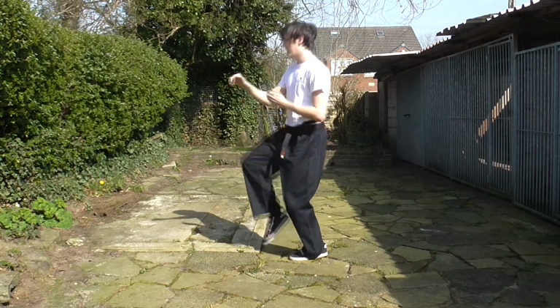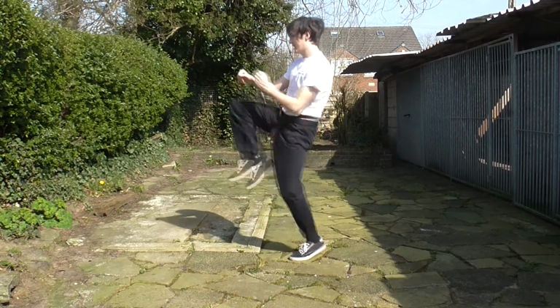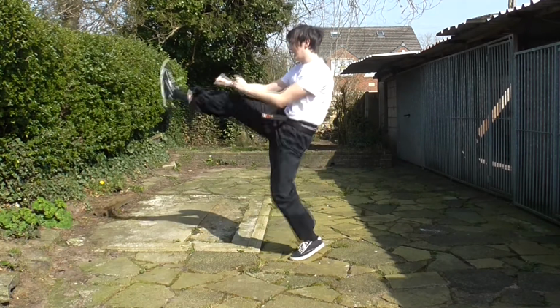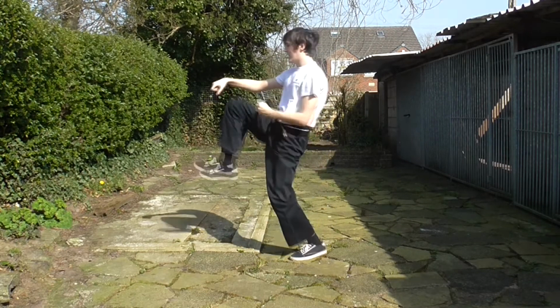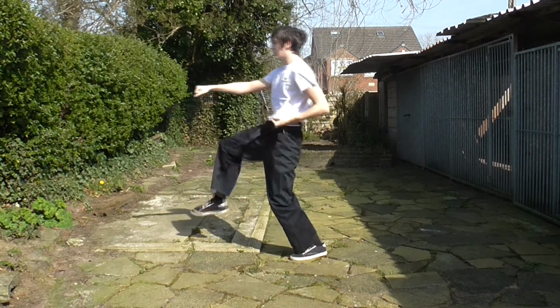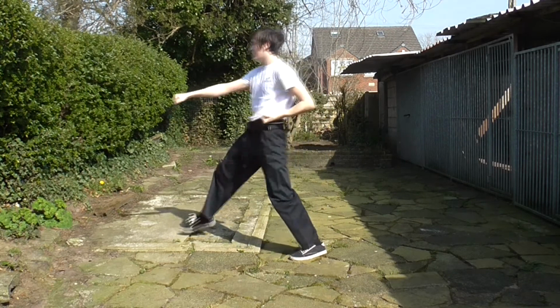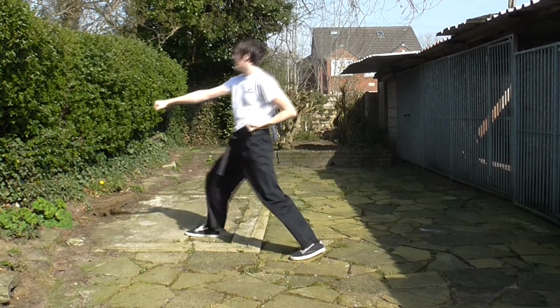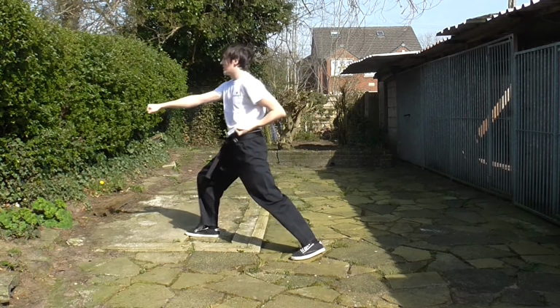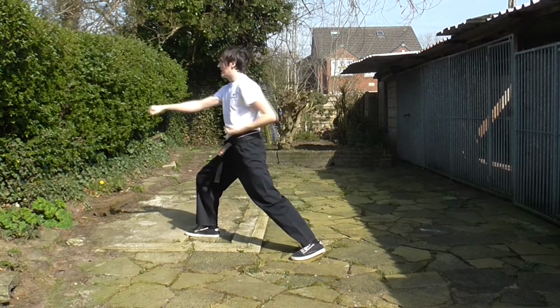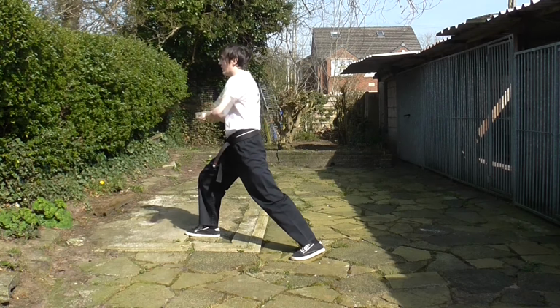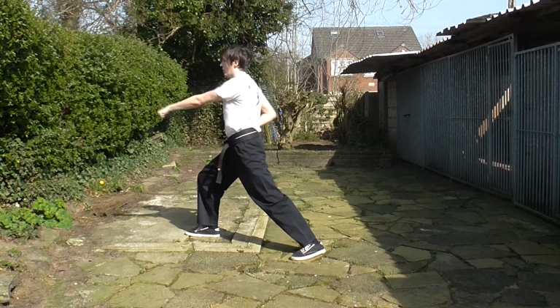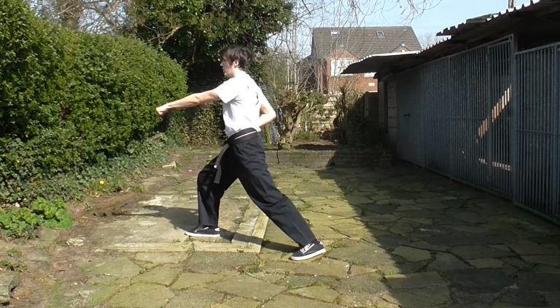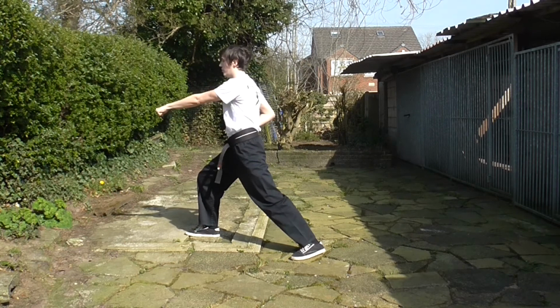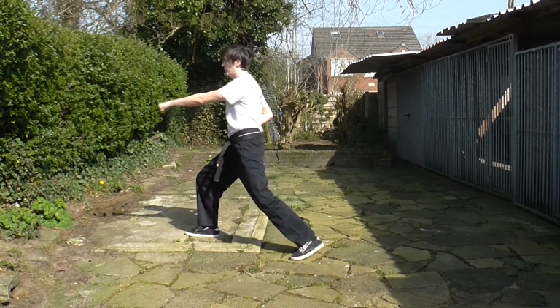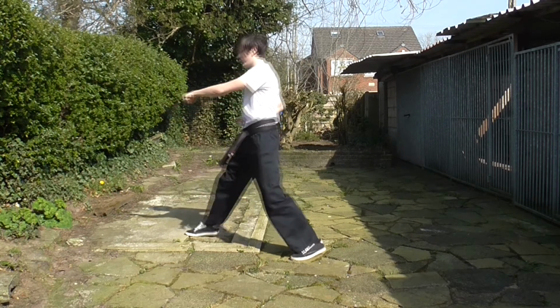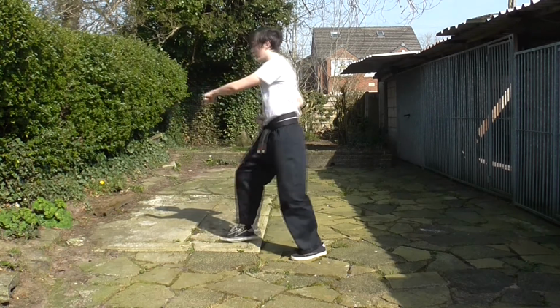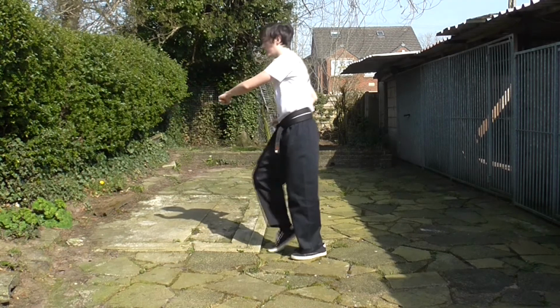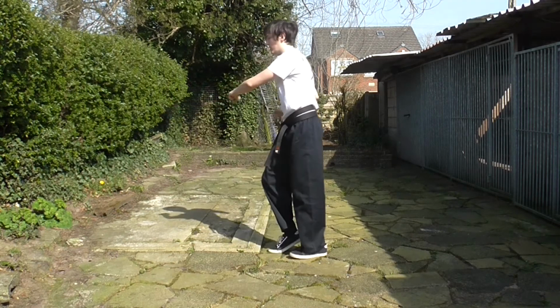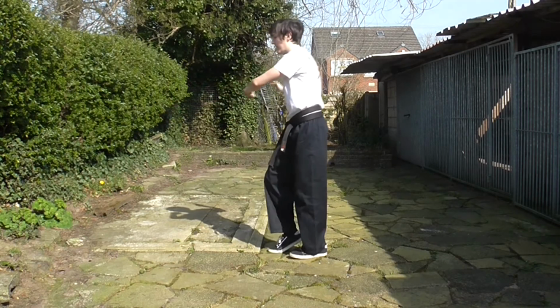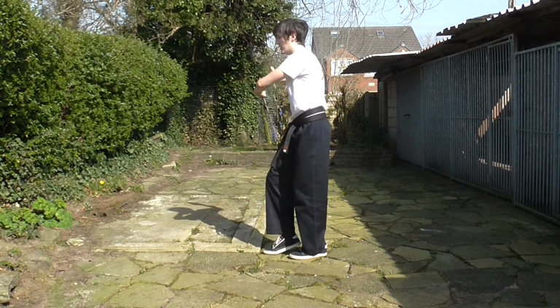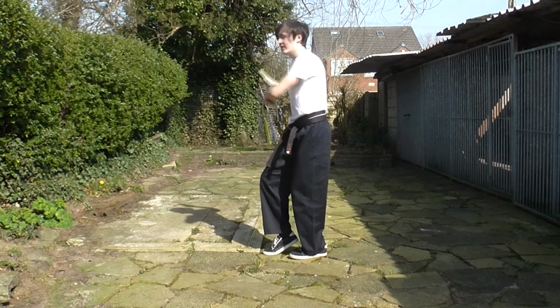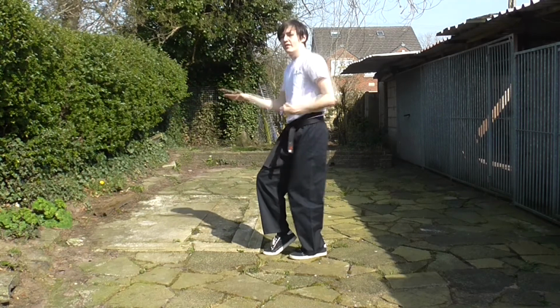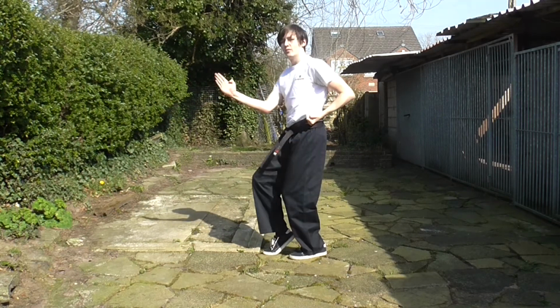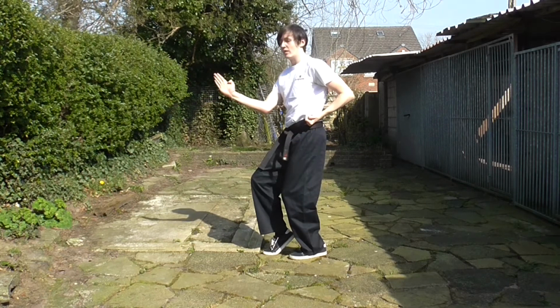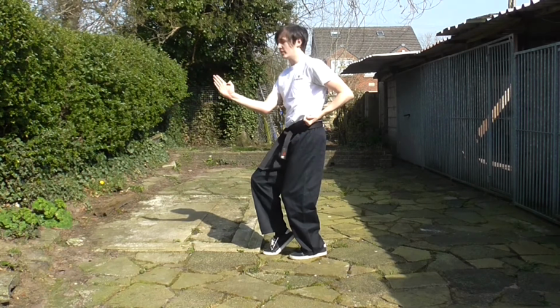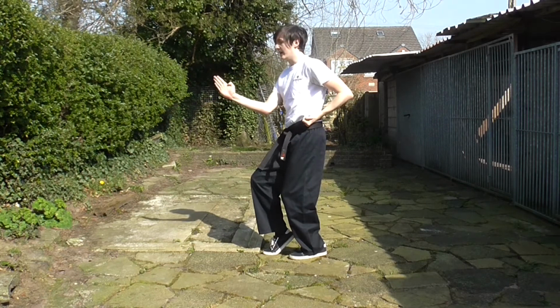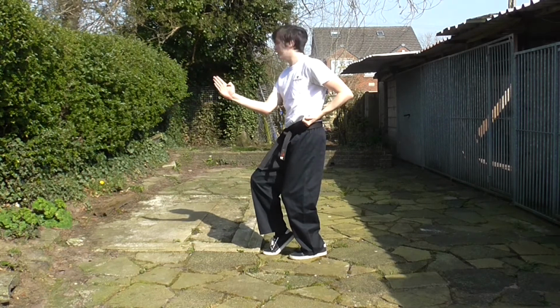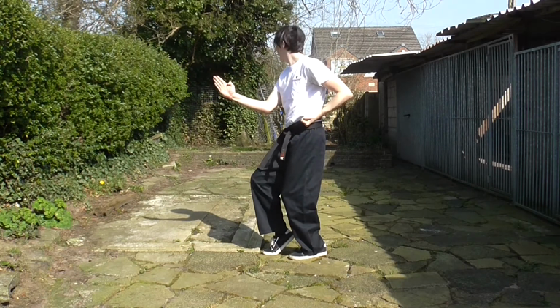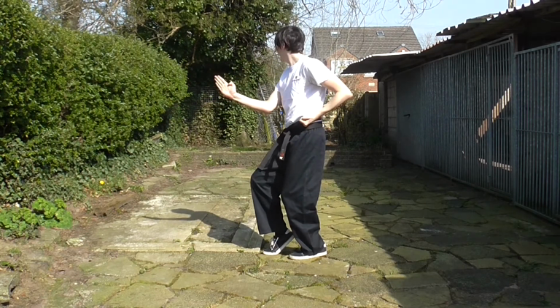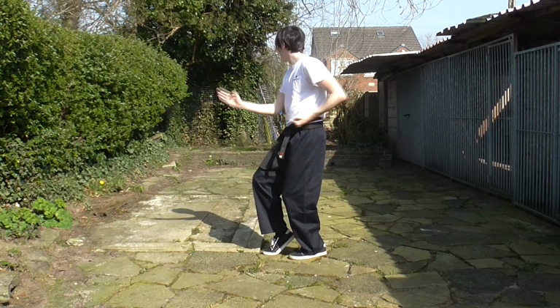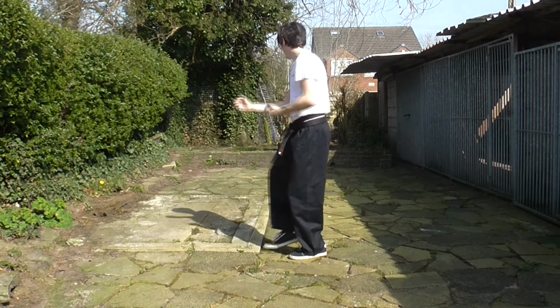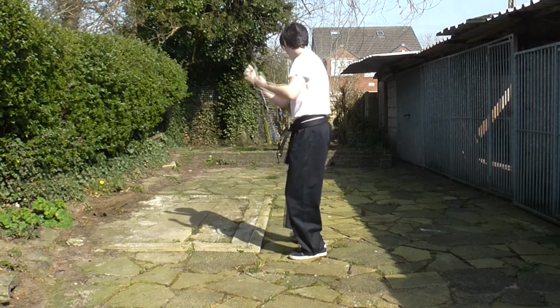Right leg kick, land it out, punch. Flip back, arm block again, to the back.